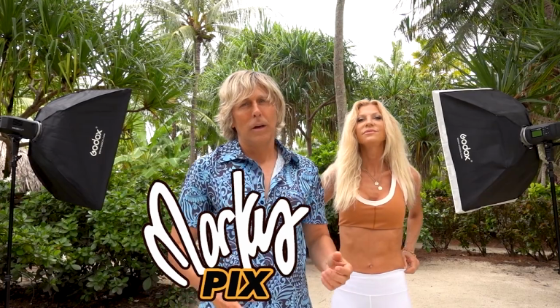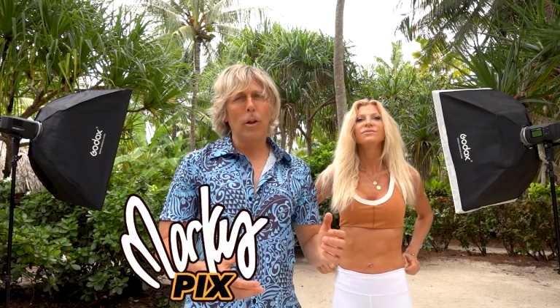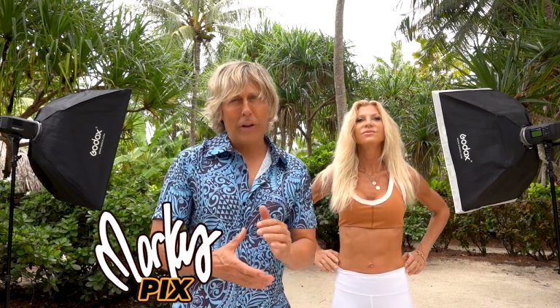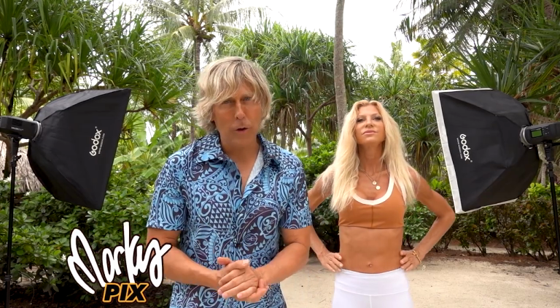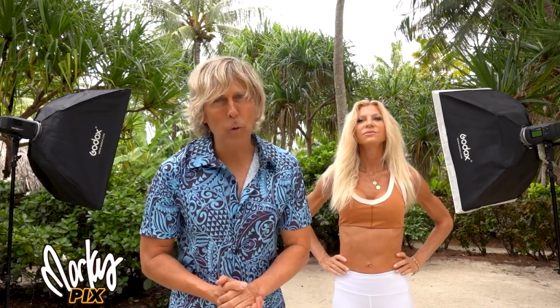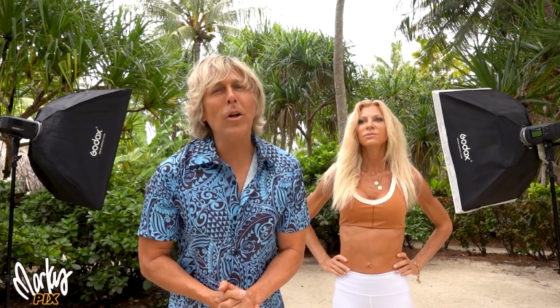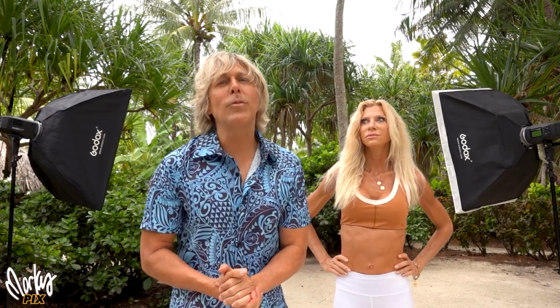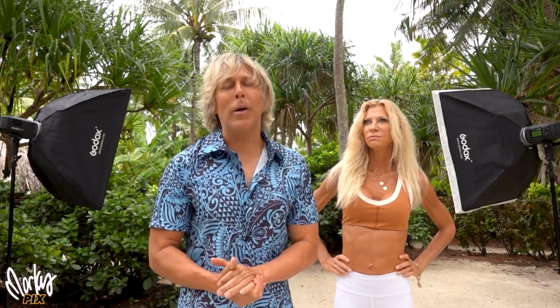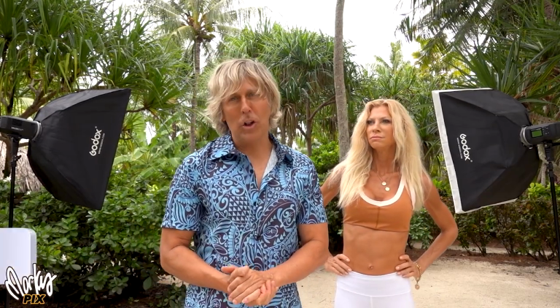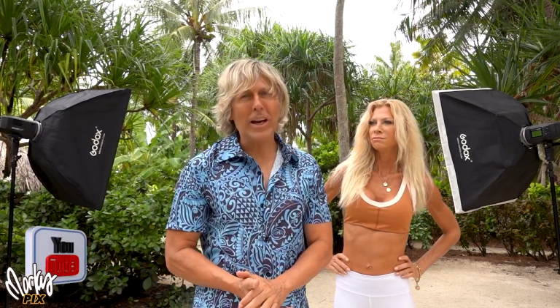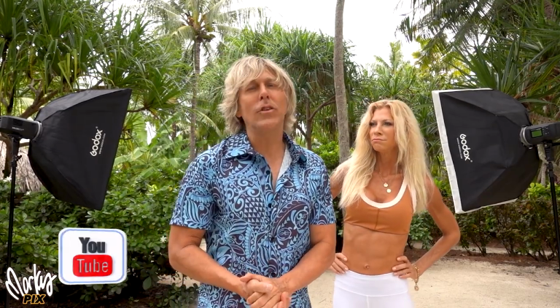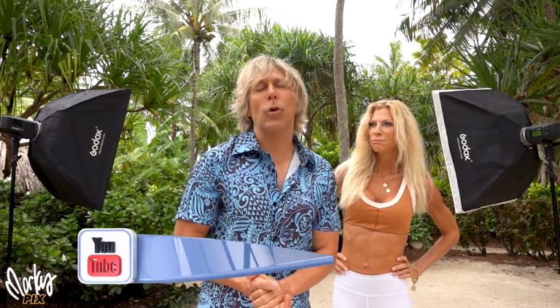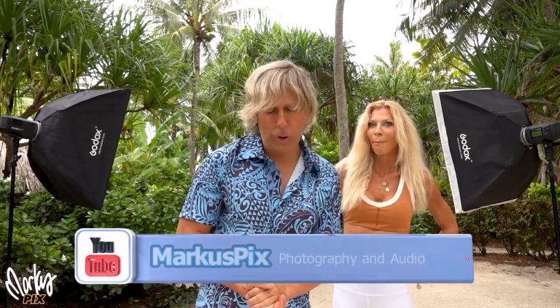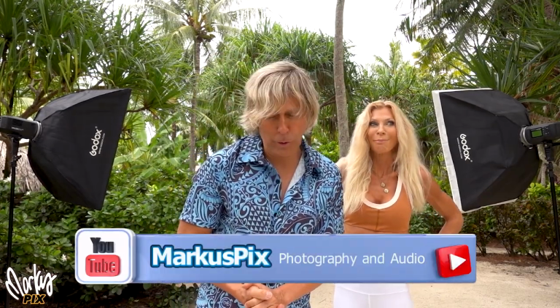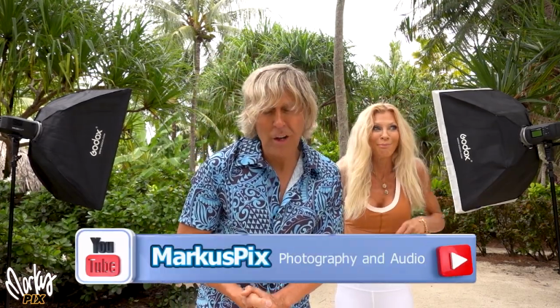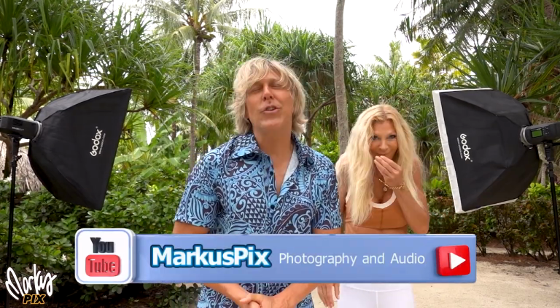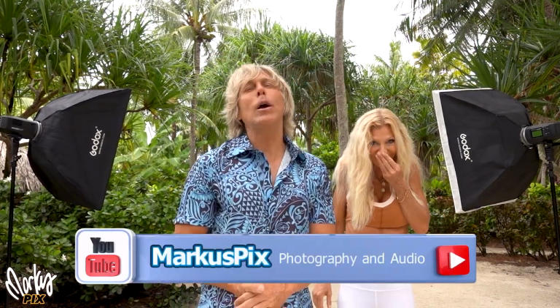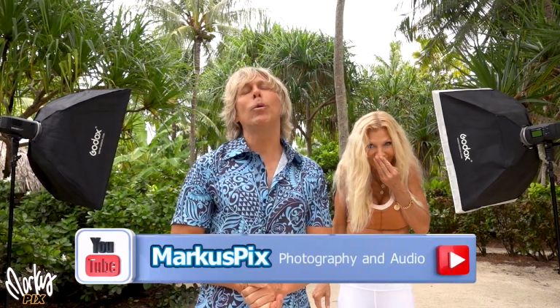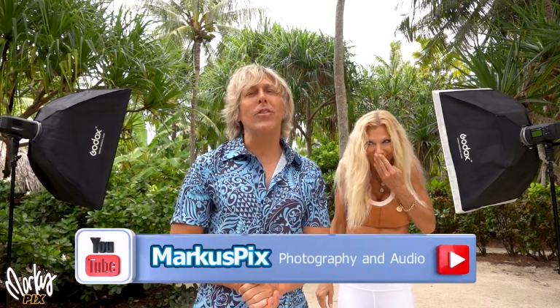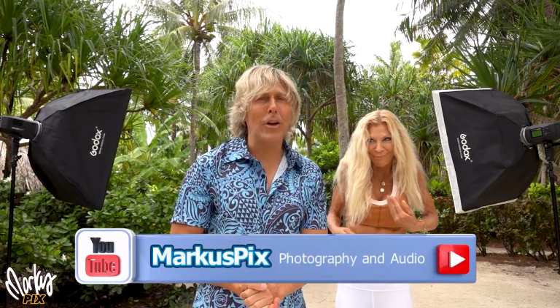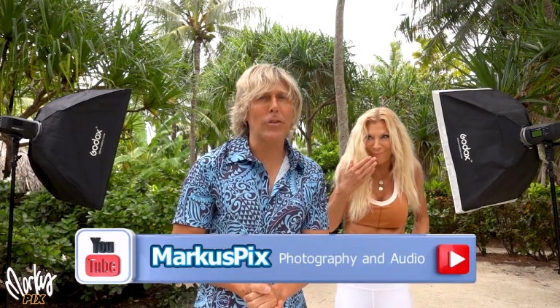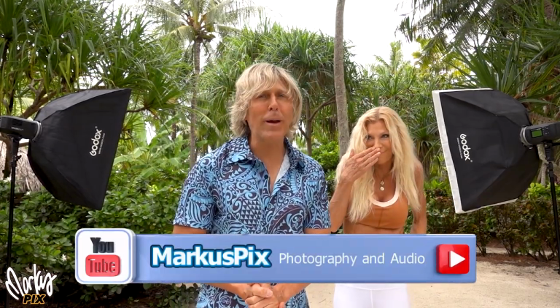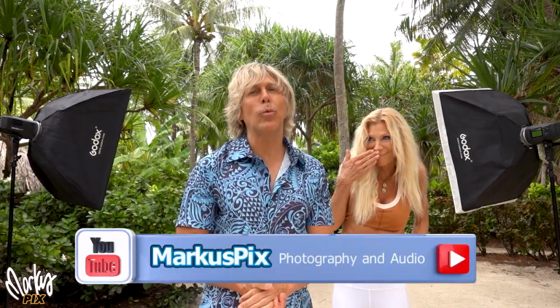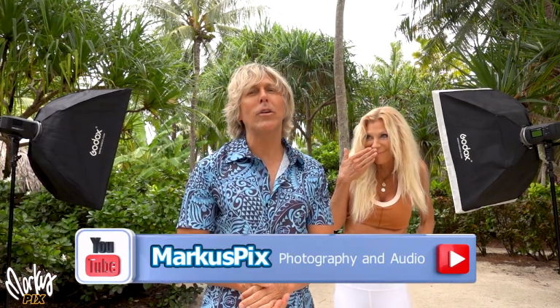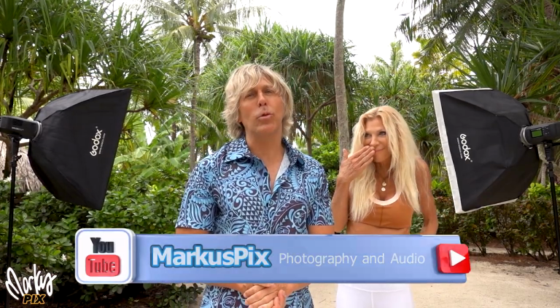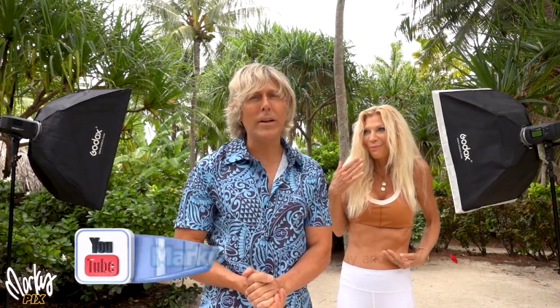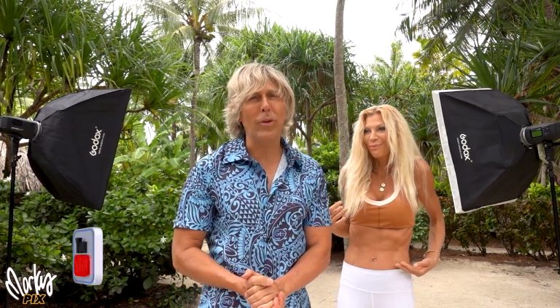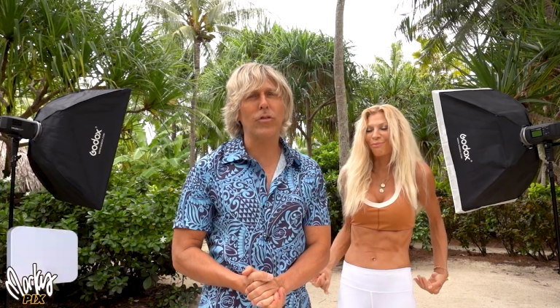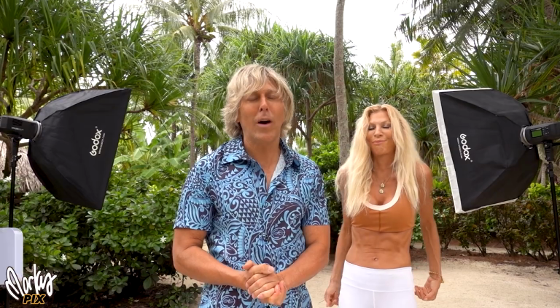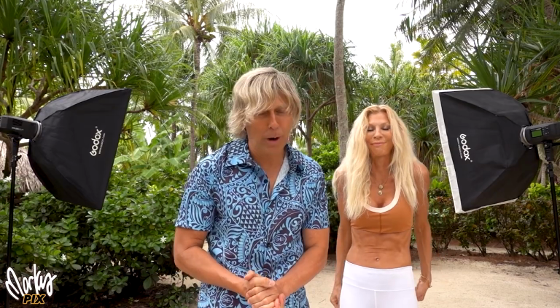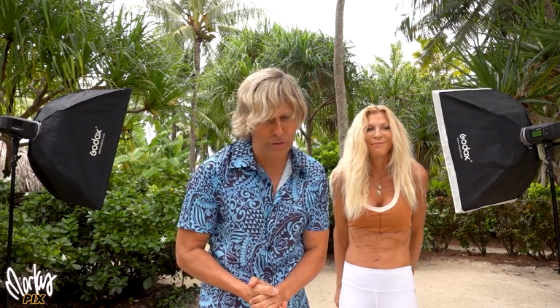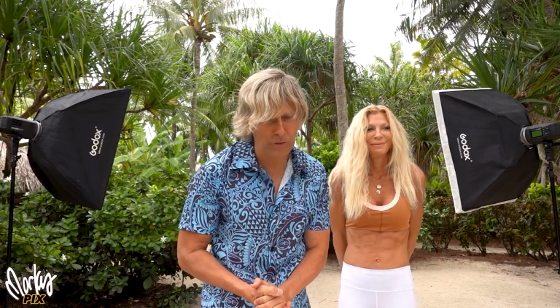Hello there, and welcome to my lighting tutorial. Today we will discuss the best way to light with softboxes.